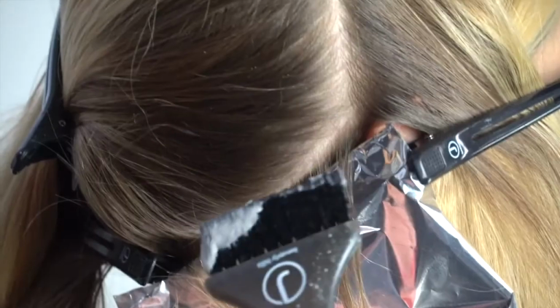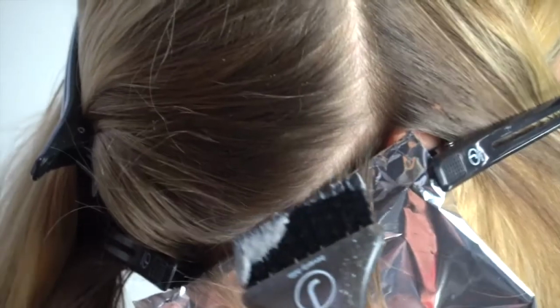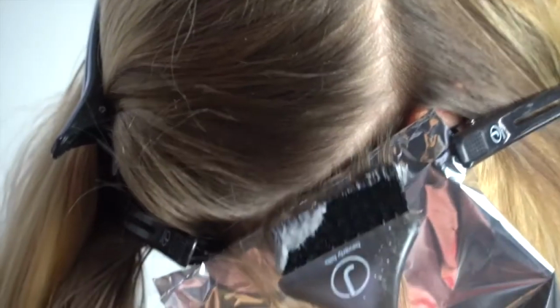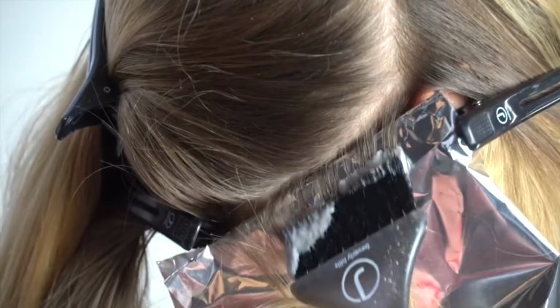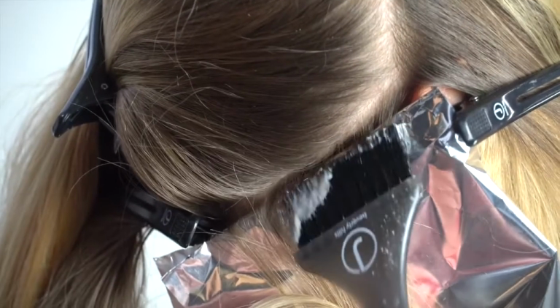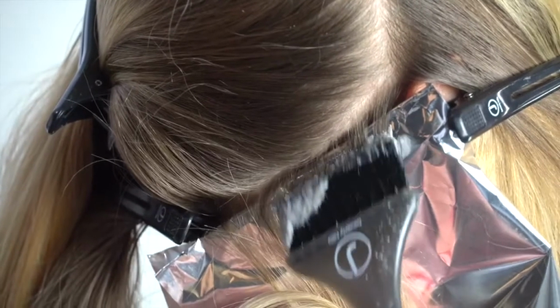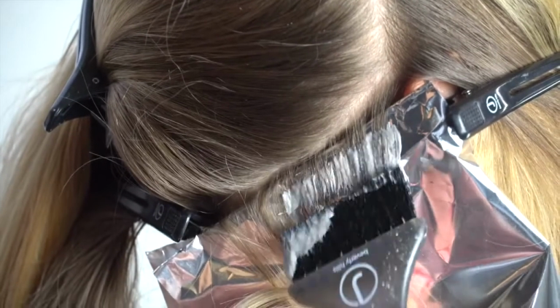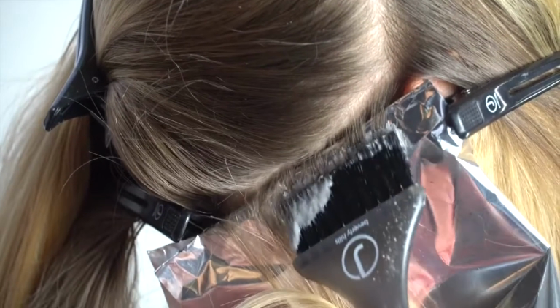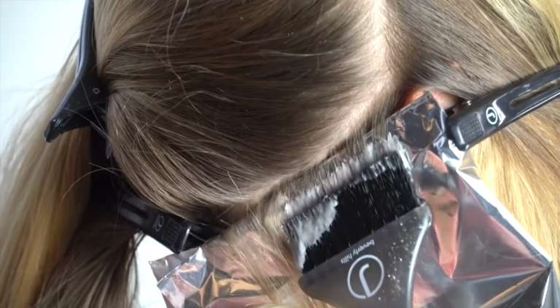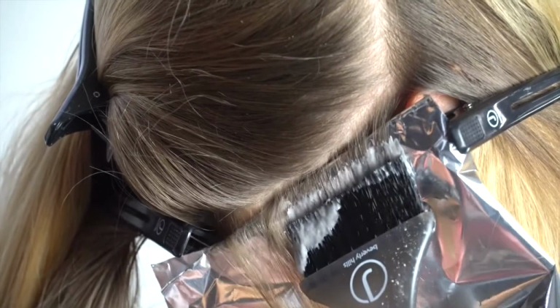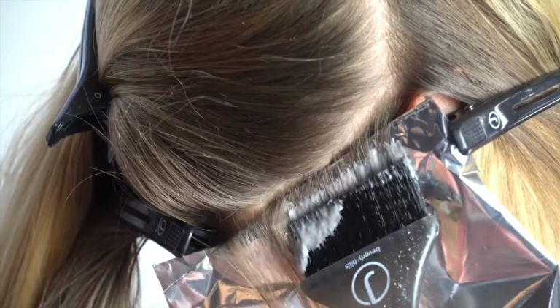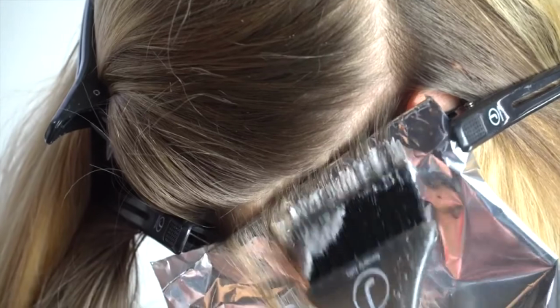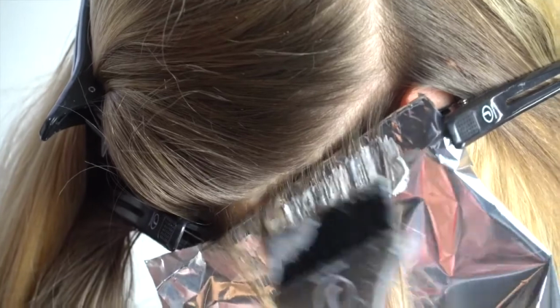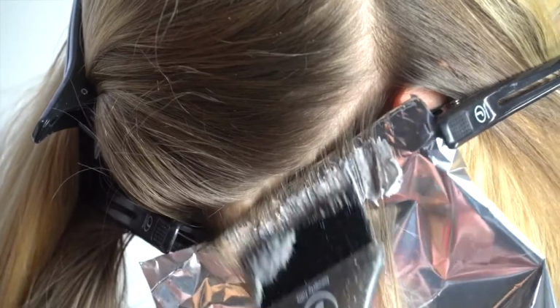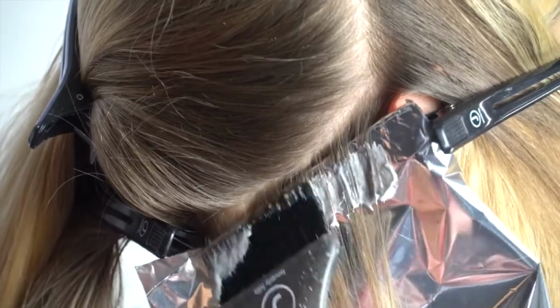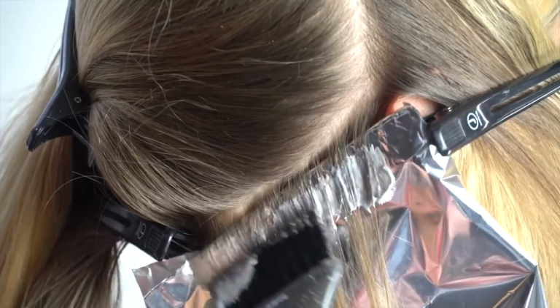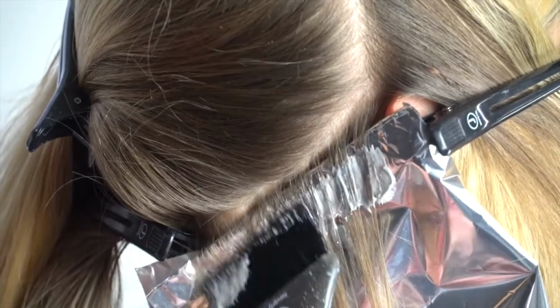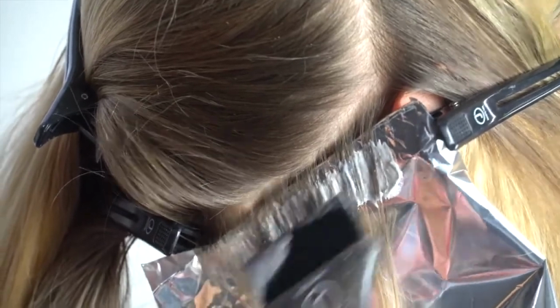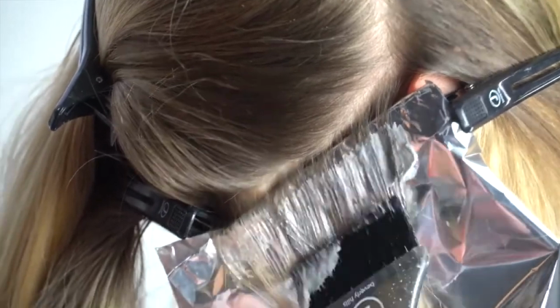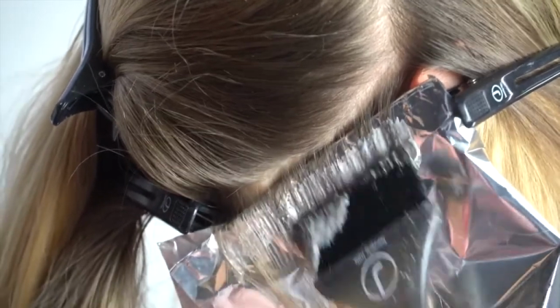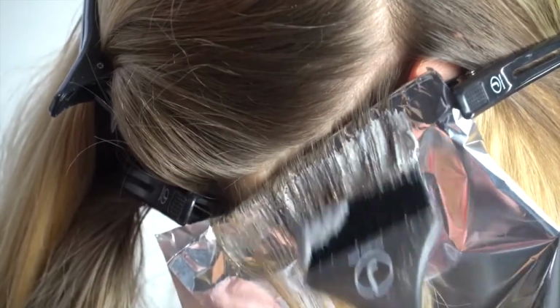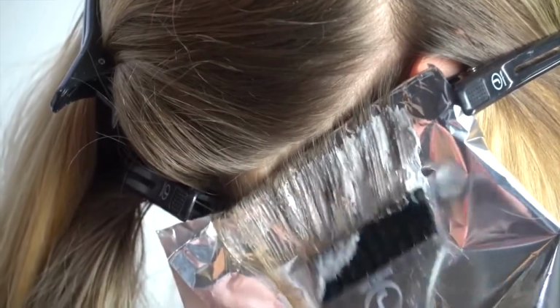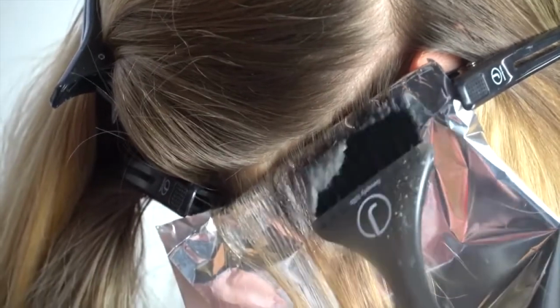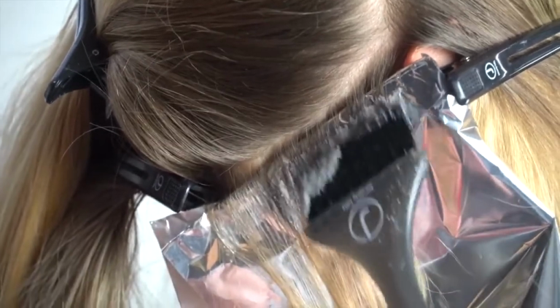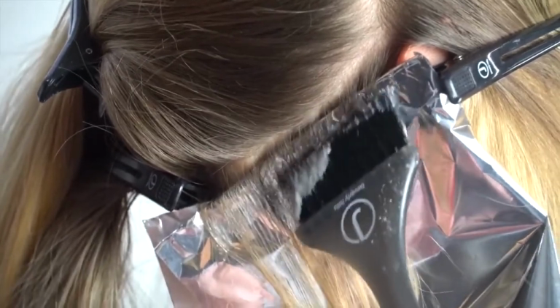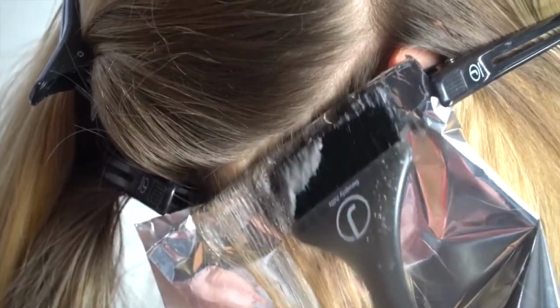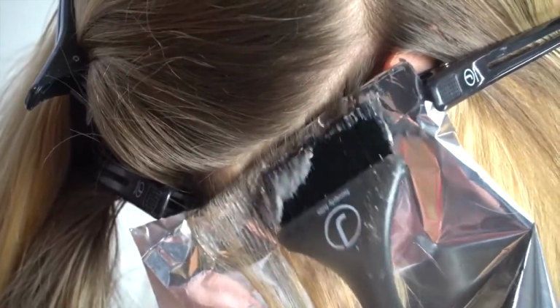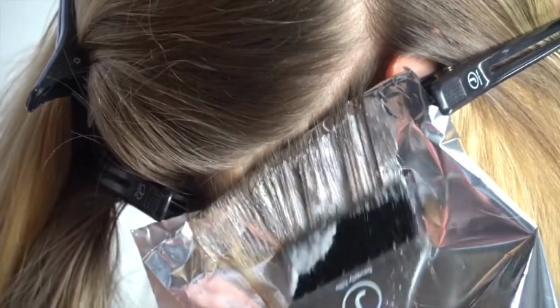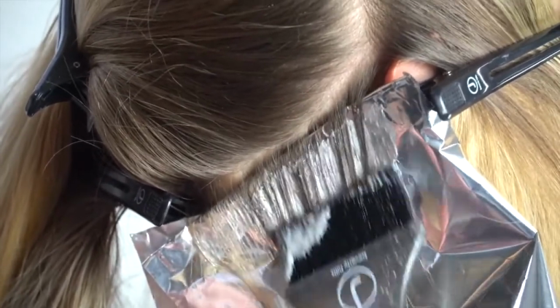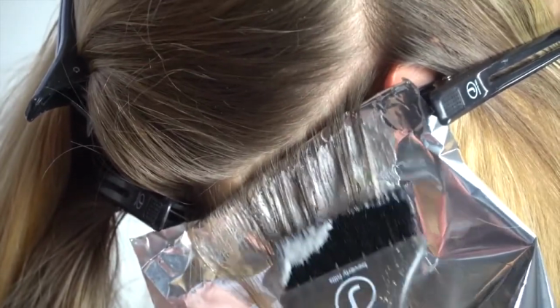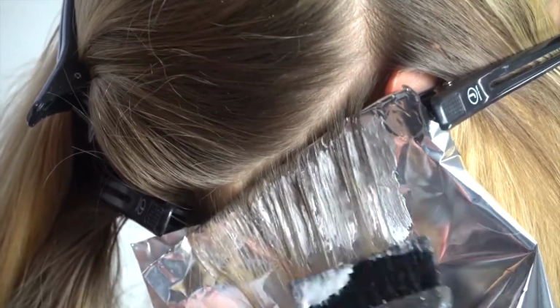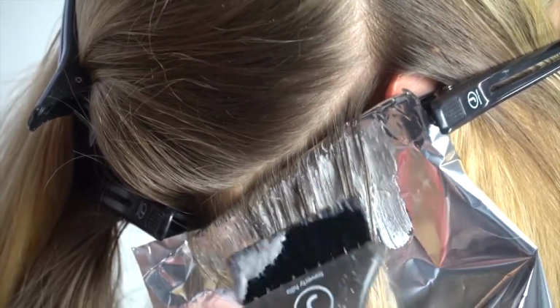You'll notice that Max Lightener is pre-dusted, which means it's better for the client, better for the stylist, and better for the environment.